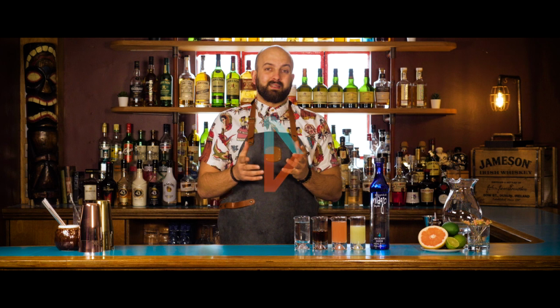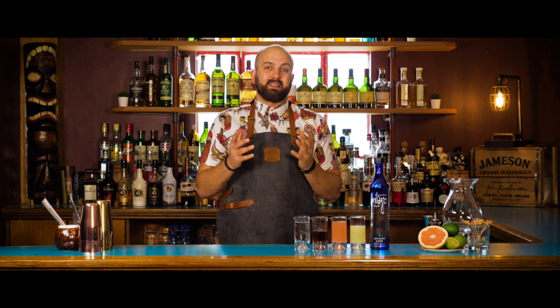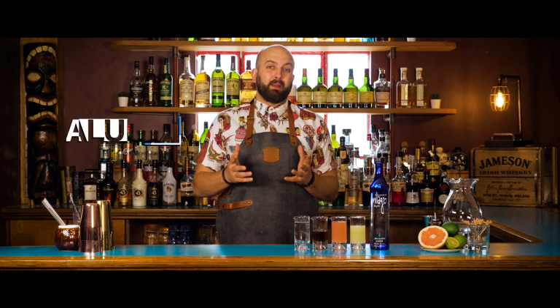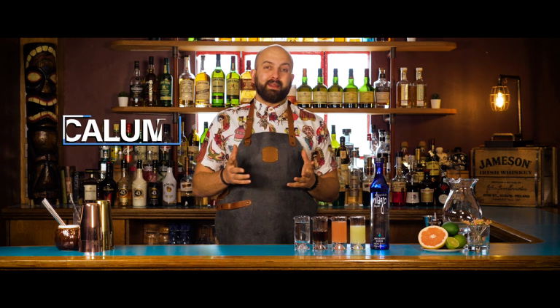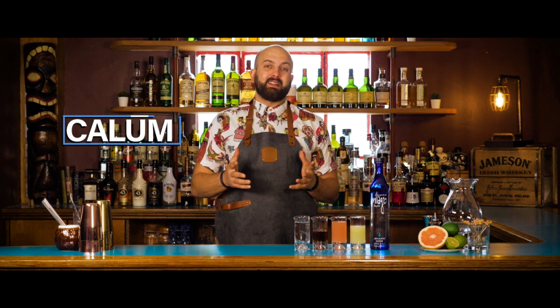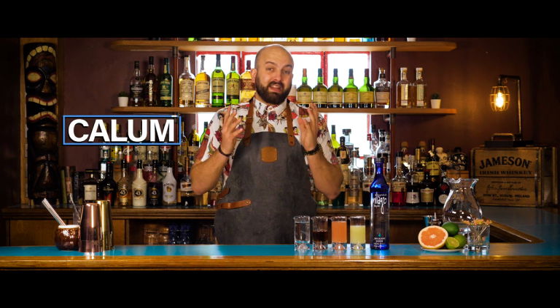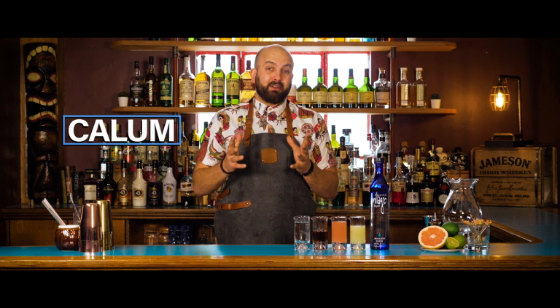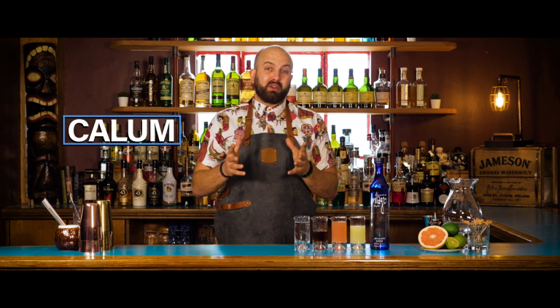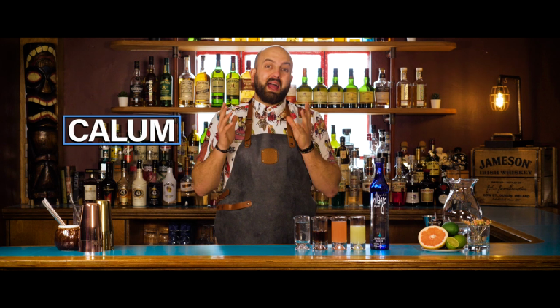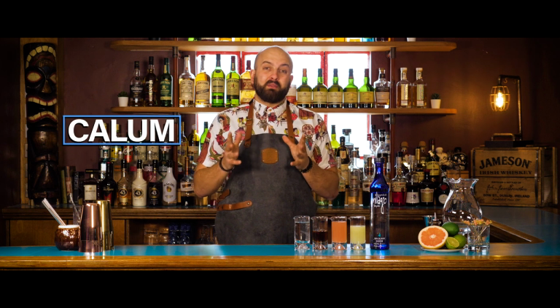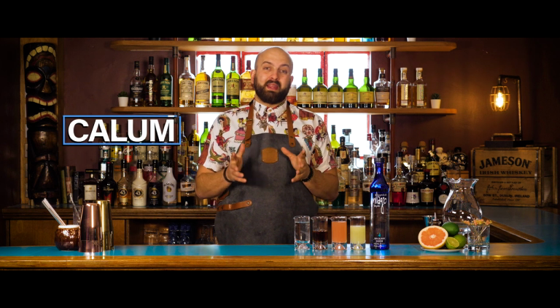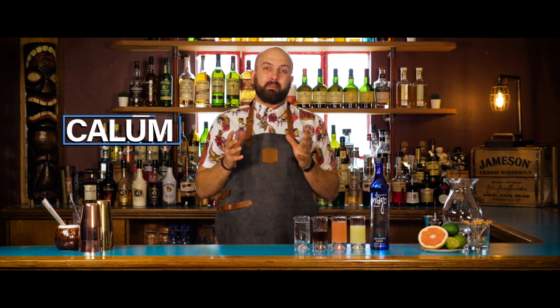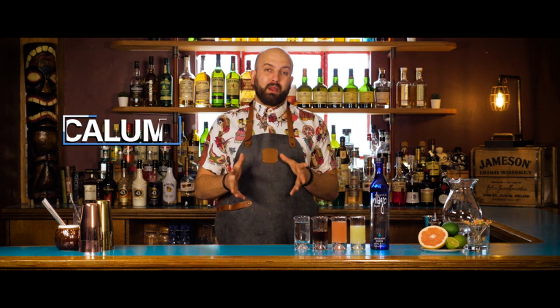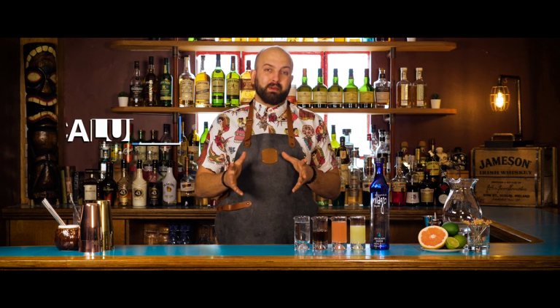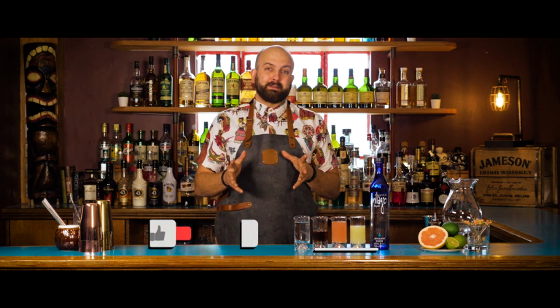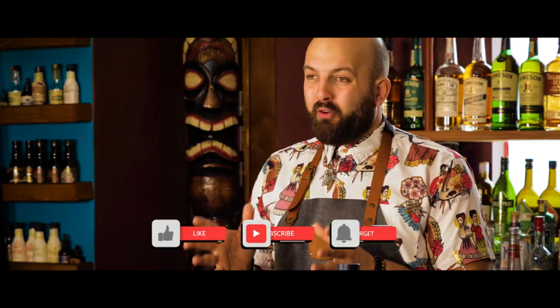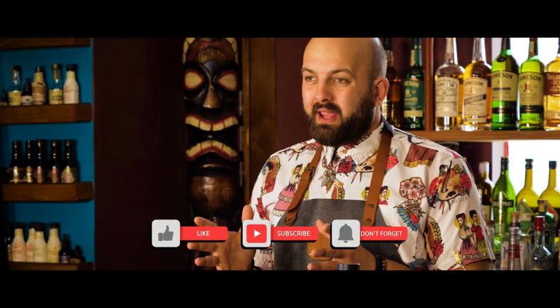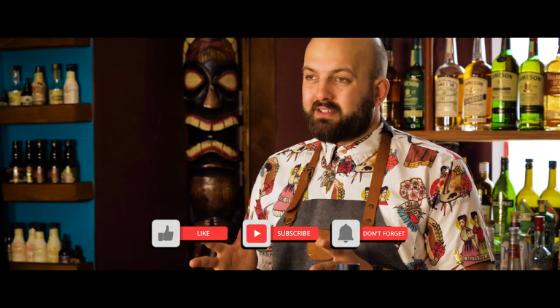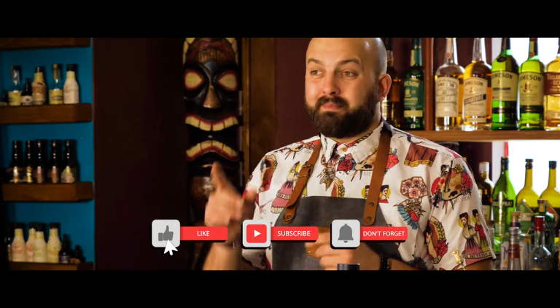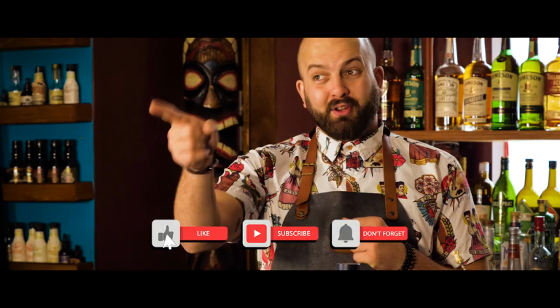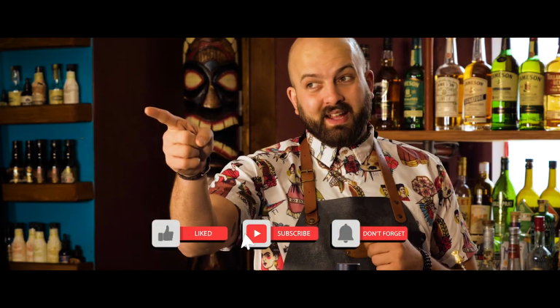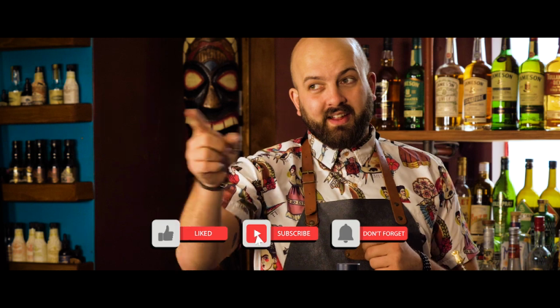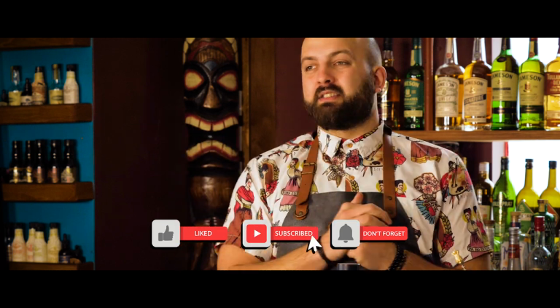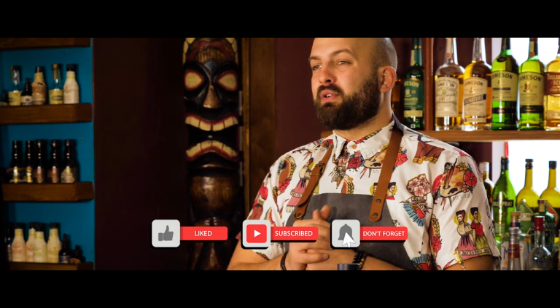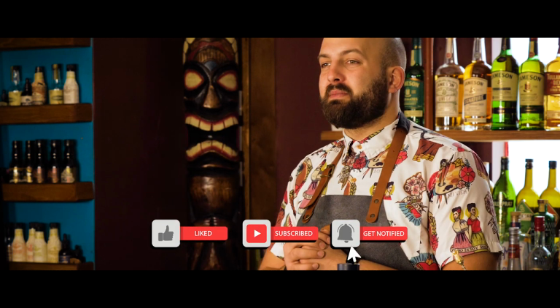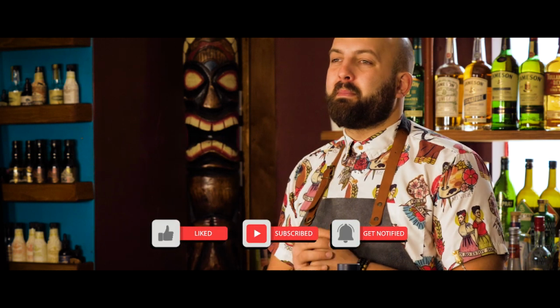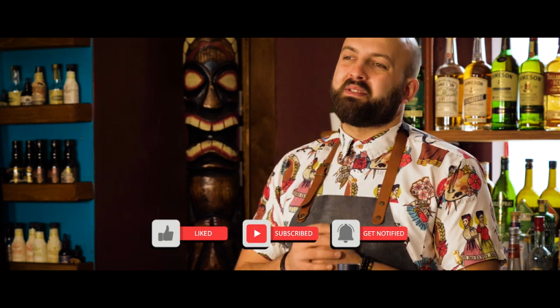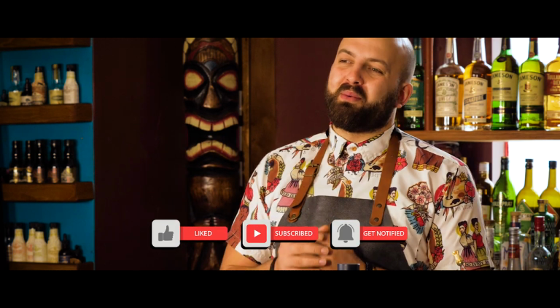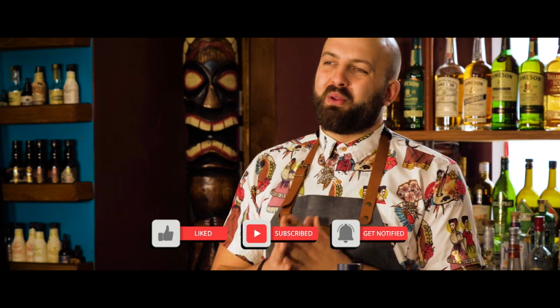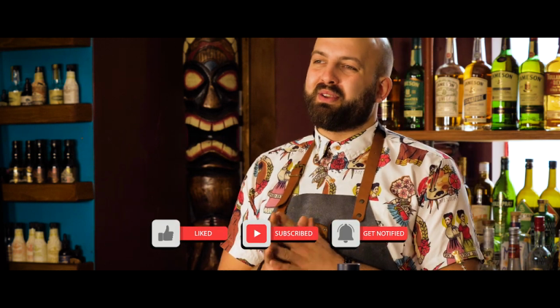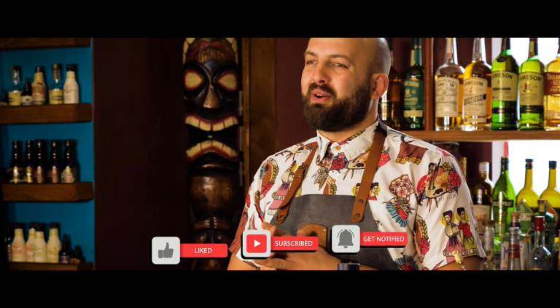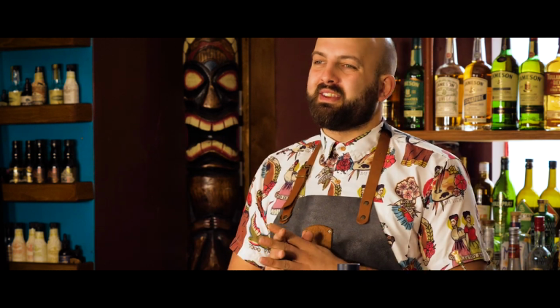Hi, Callum here and today I'm going to show you how to make a Paloma. Before we get into it, don't forget to like and subscribe to keep up to date with all of our new content.